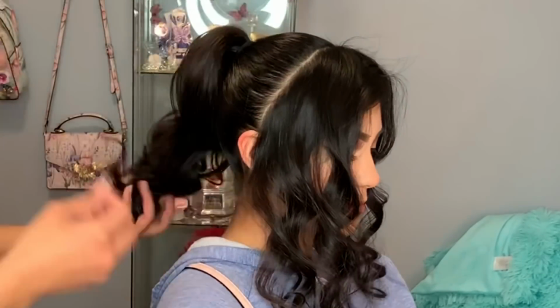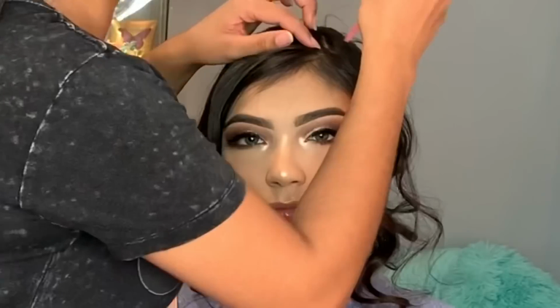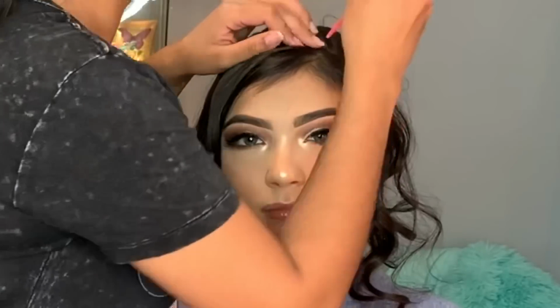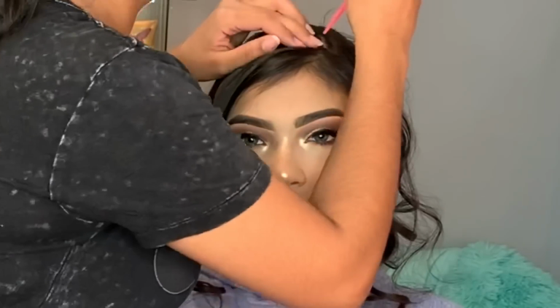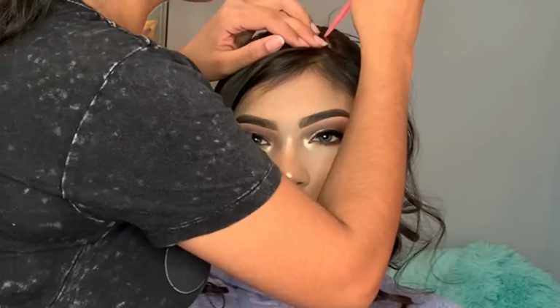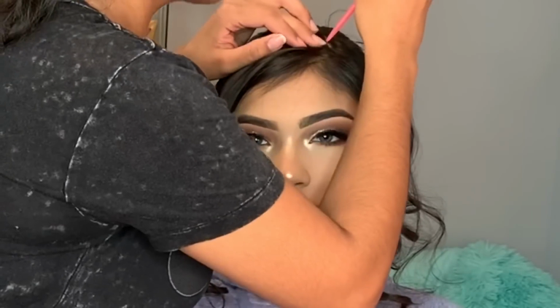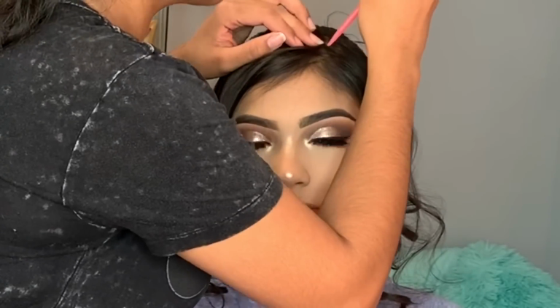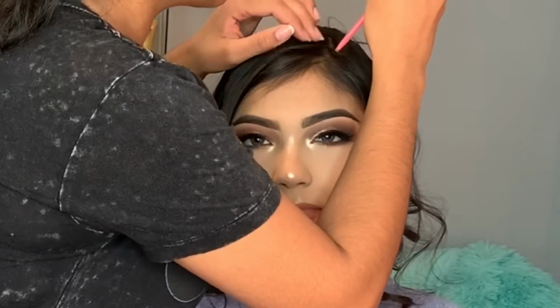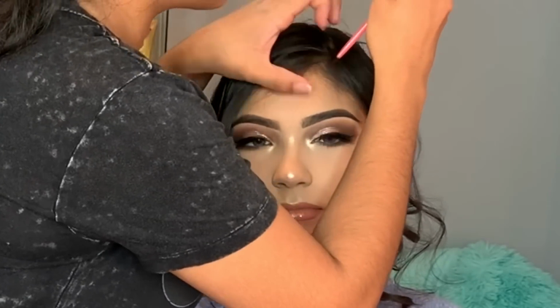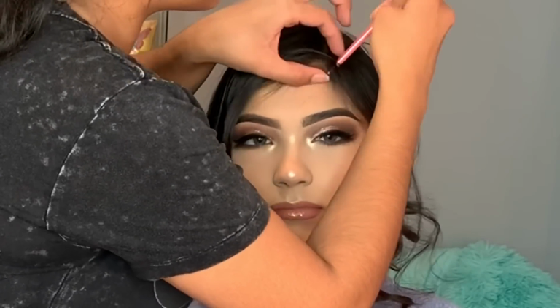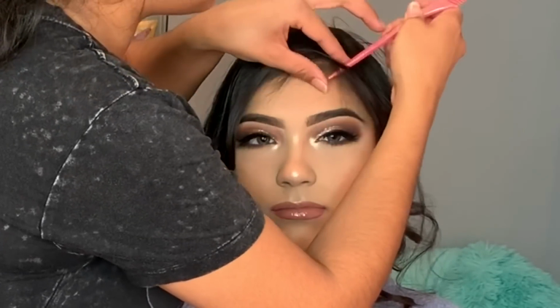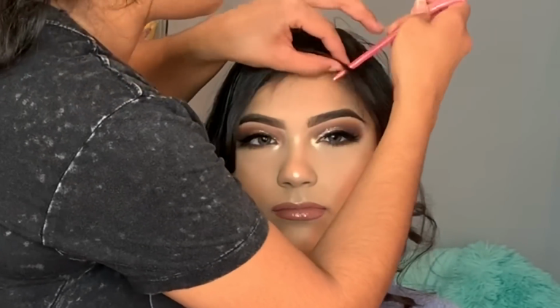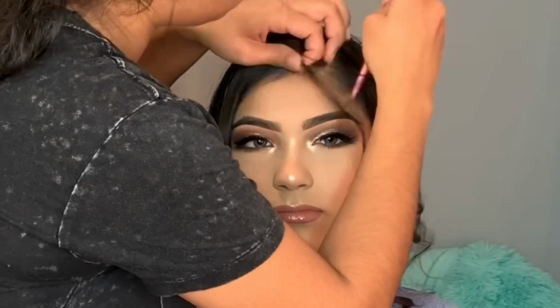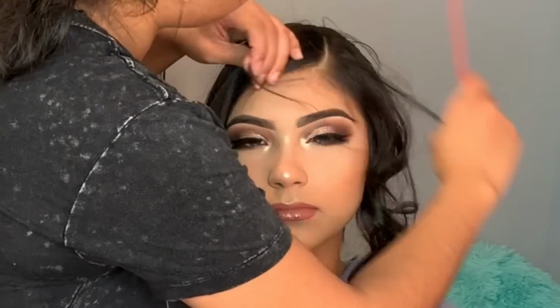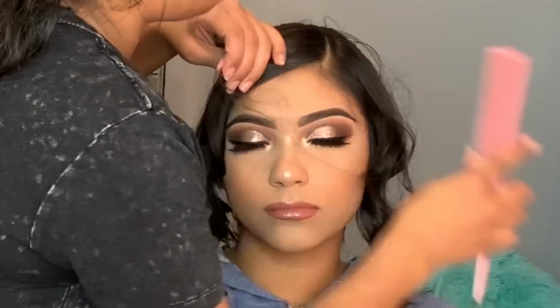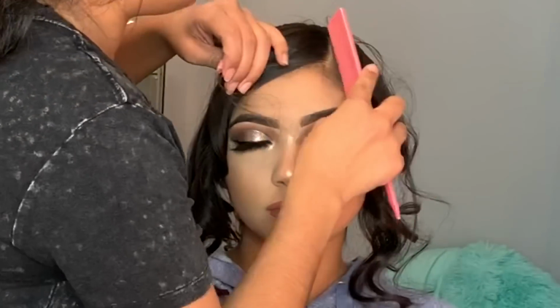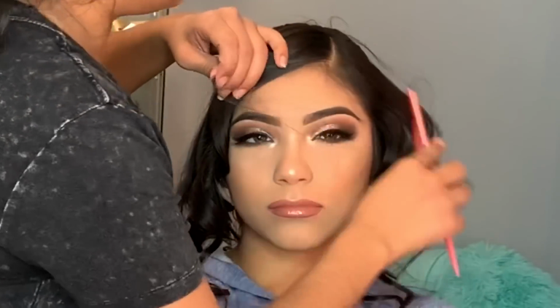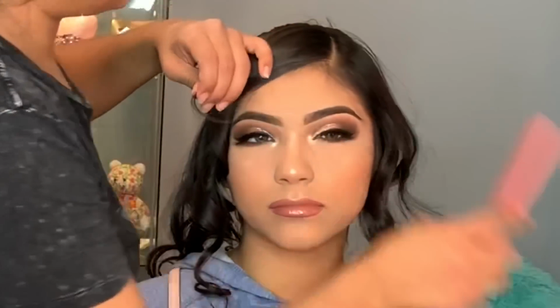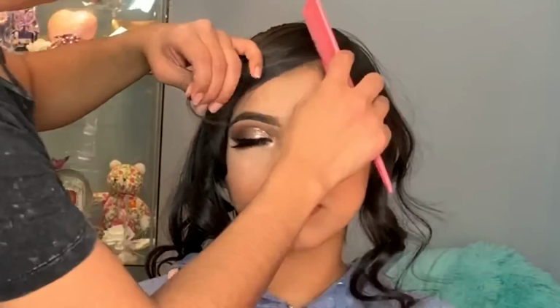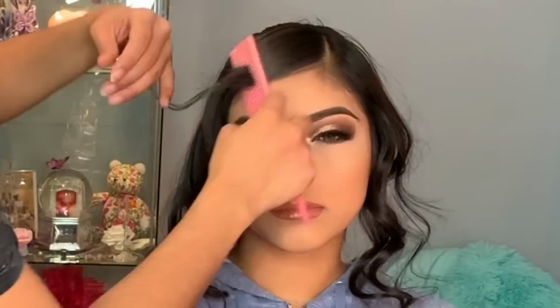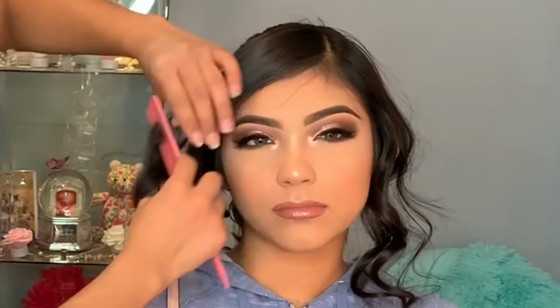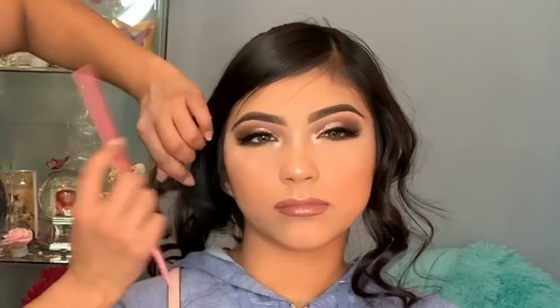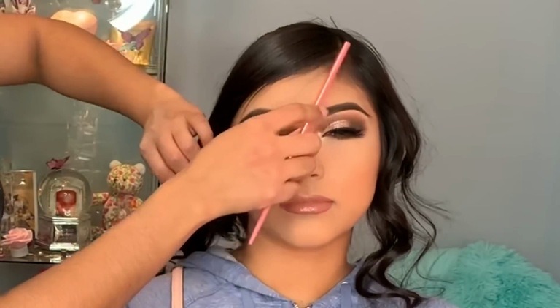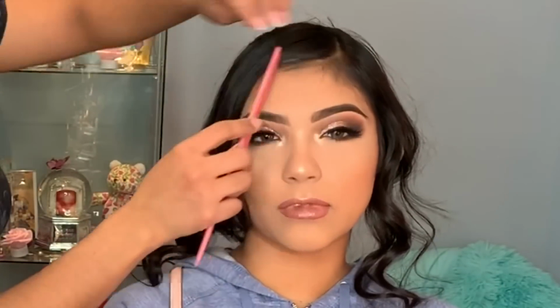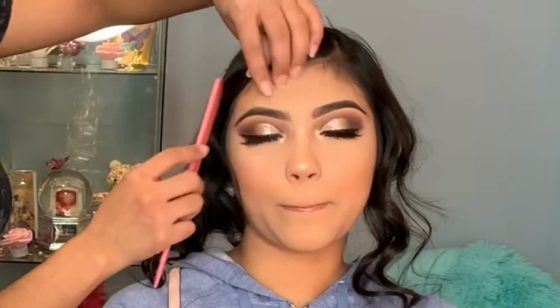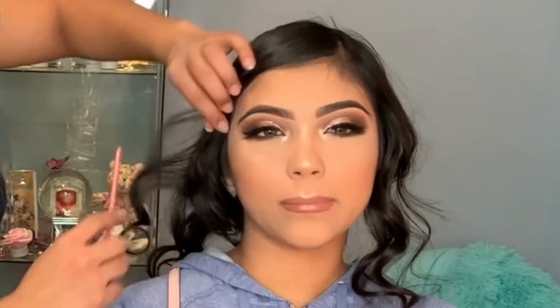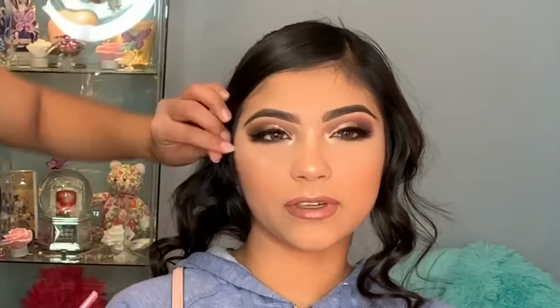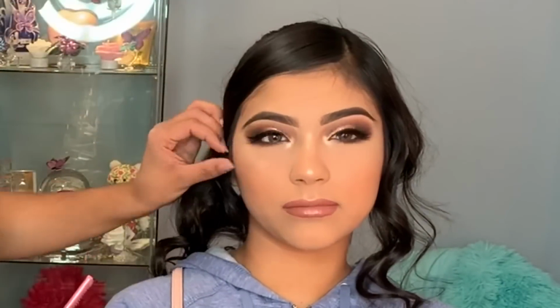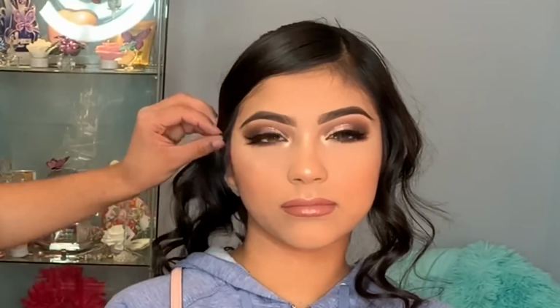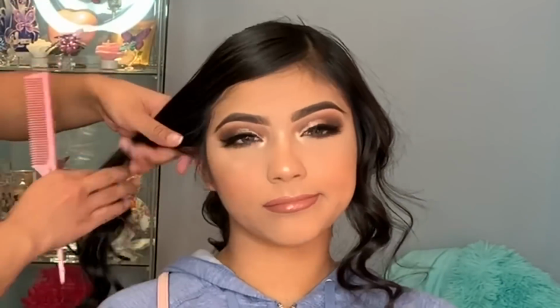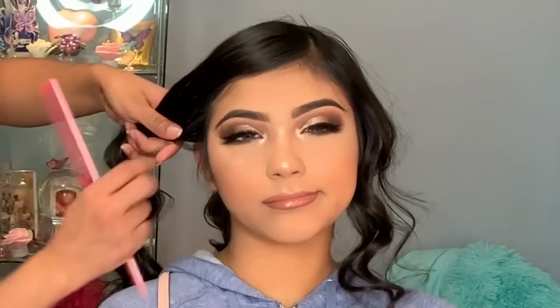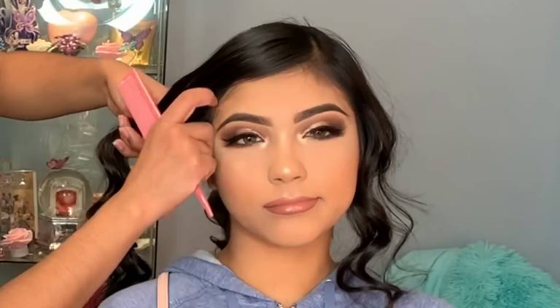For the leftover front hair we decided to just part it on the side.